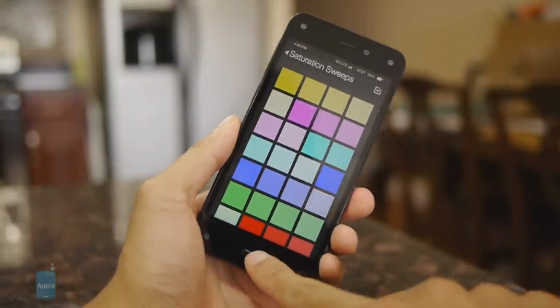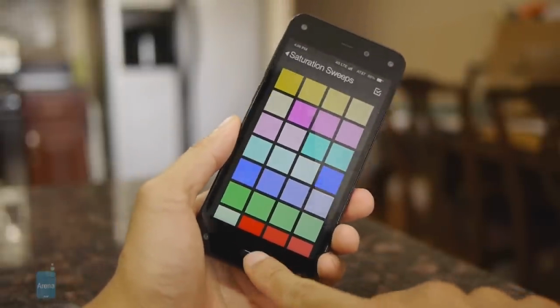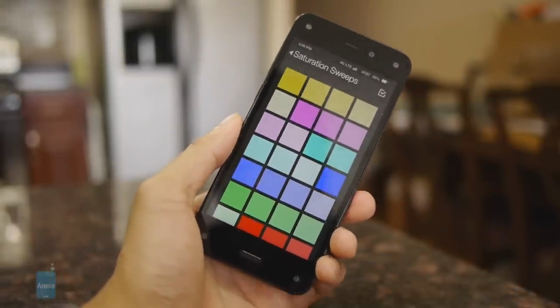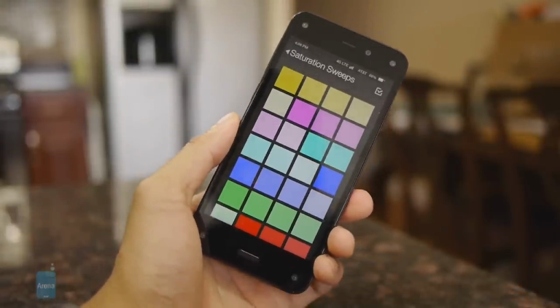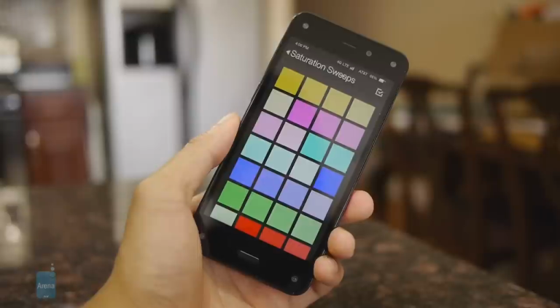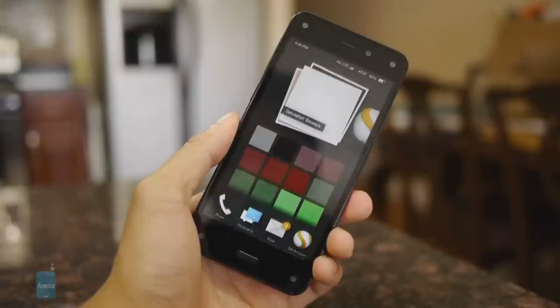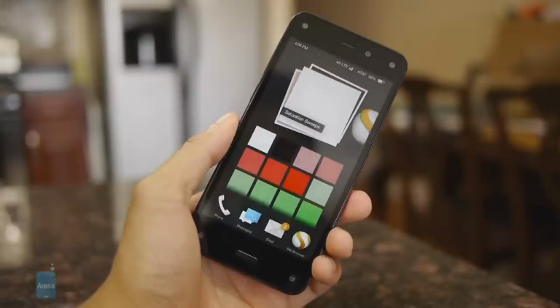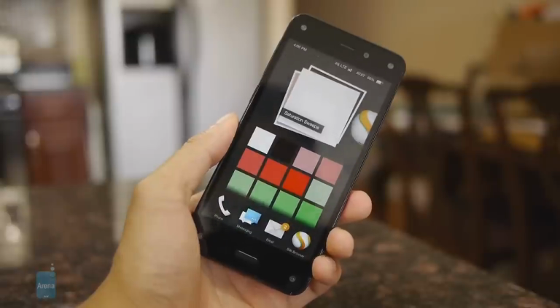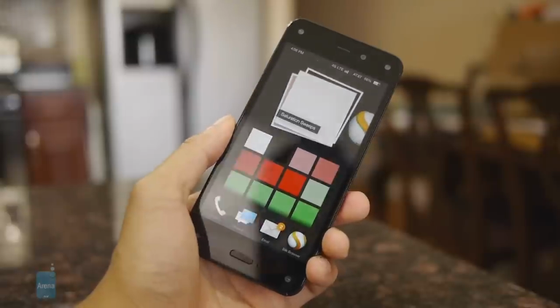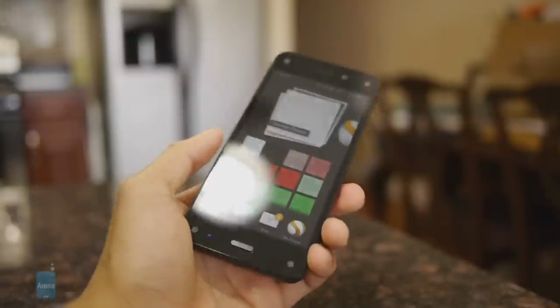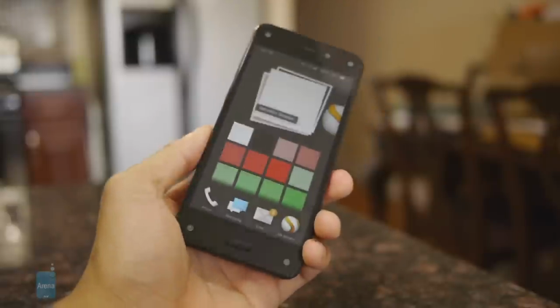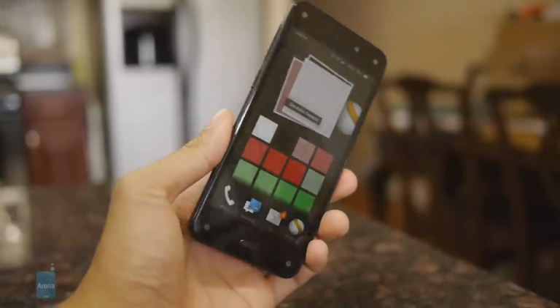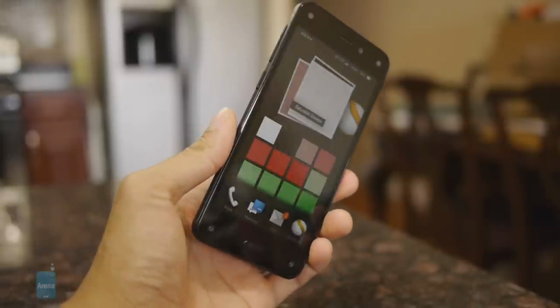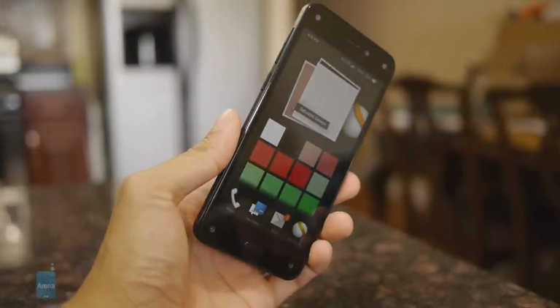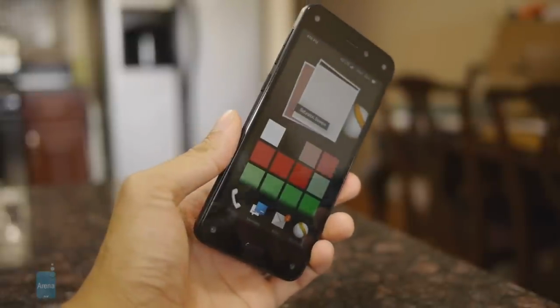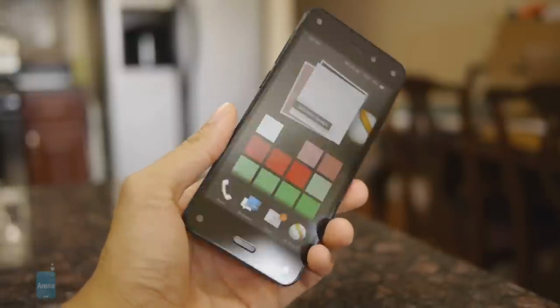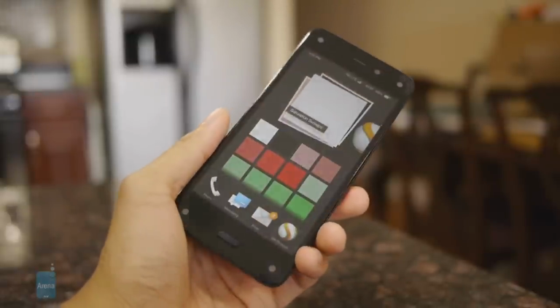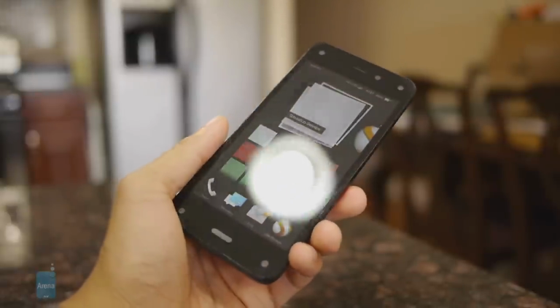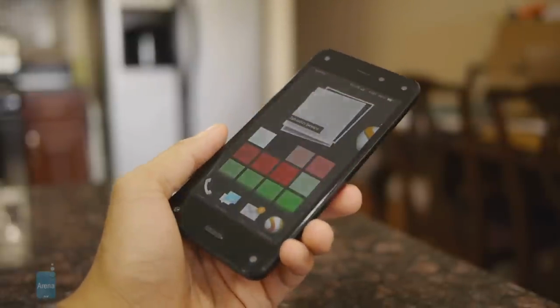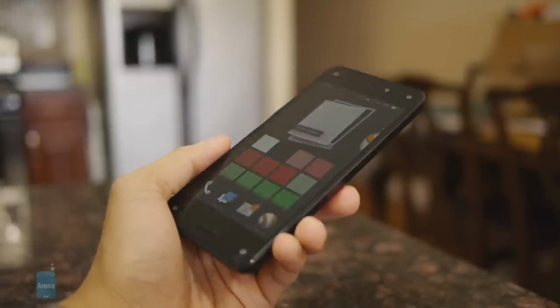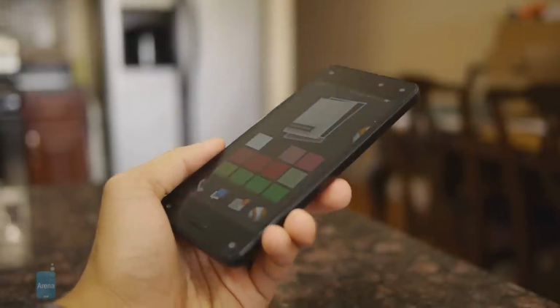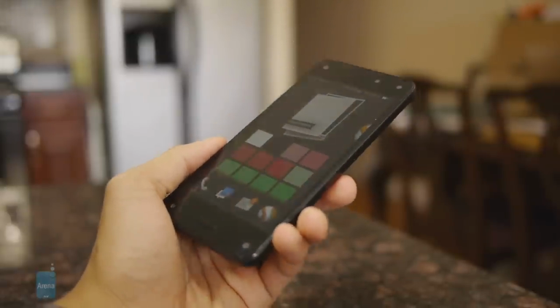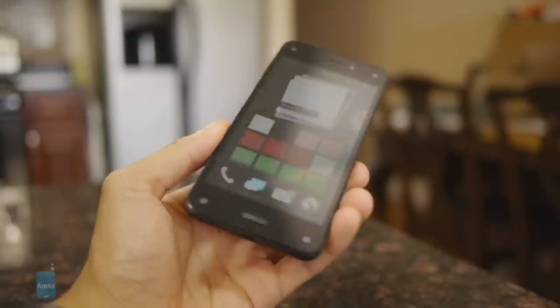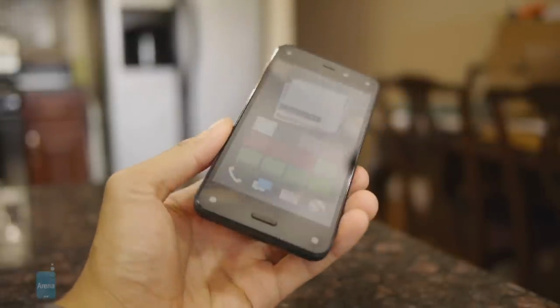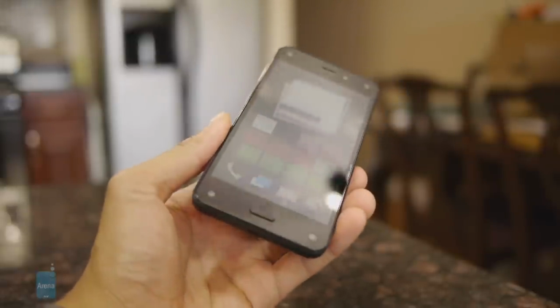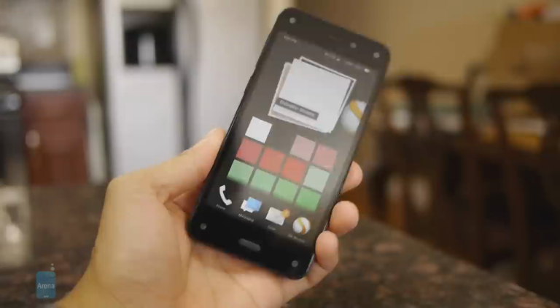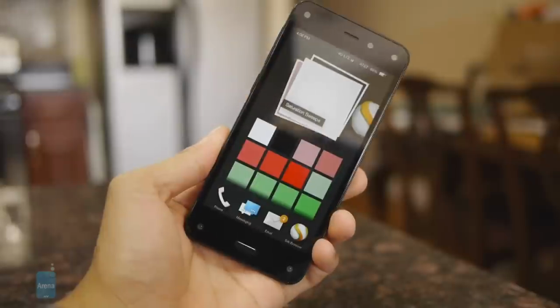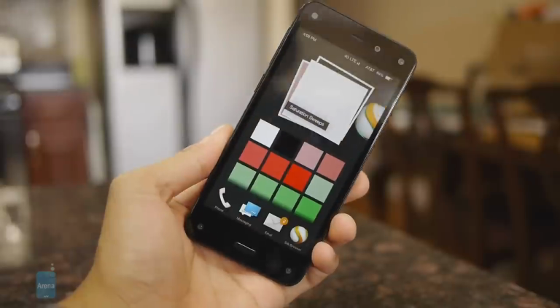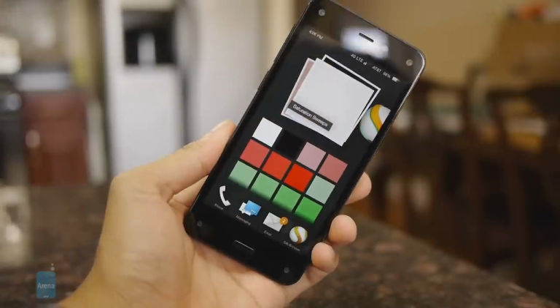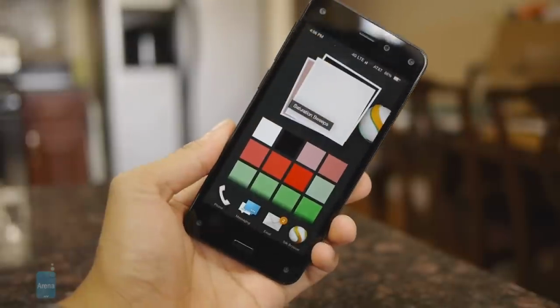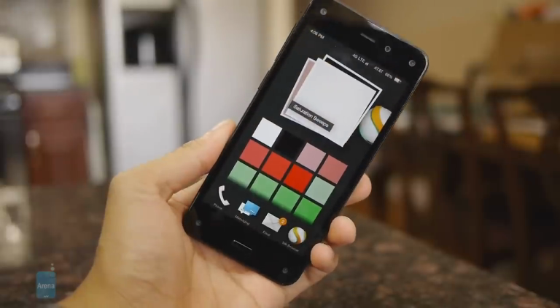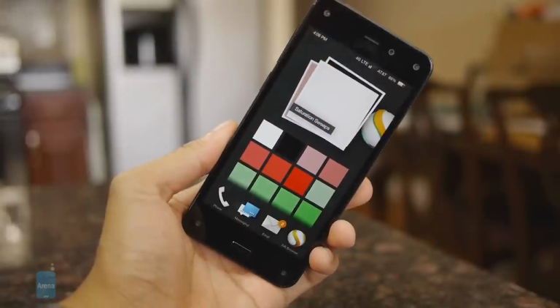This was our roundup of 10 of the most color-accurate Android smartphones you can buy. This is Luis from PhoneArena, thanks for watching.